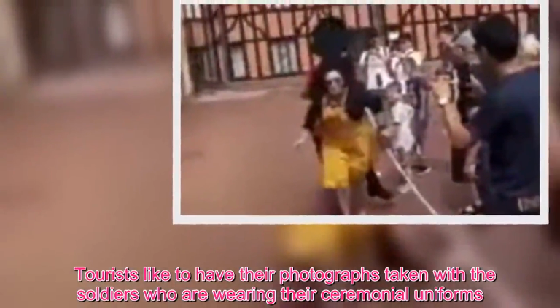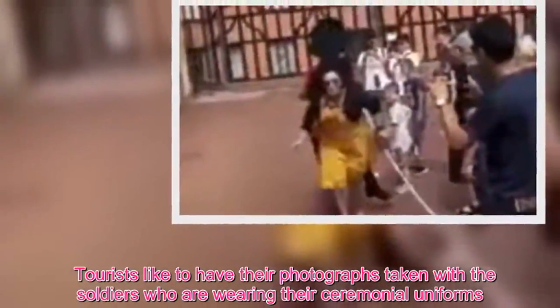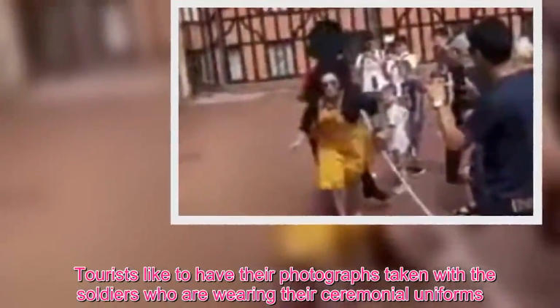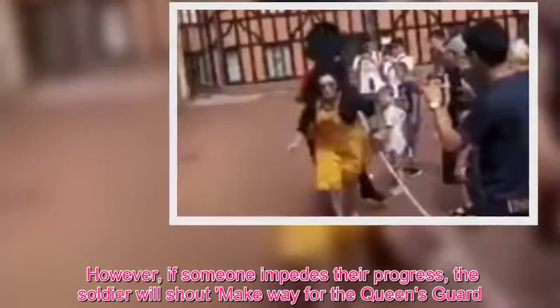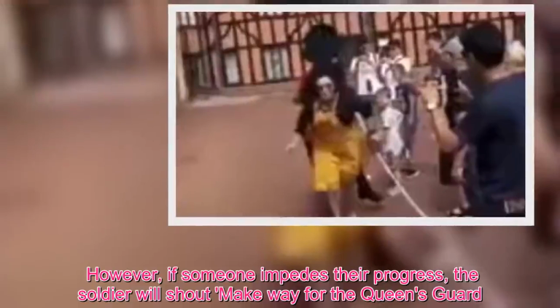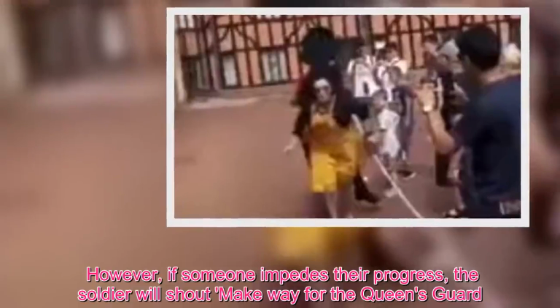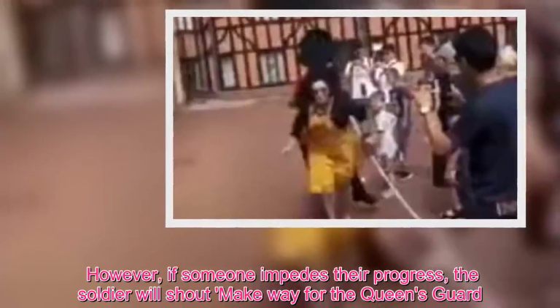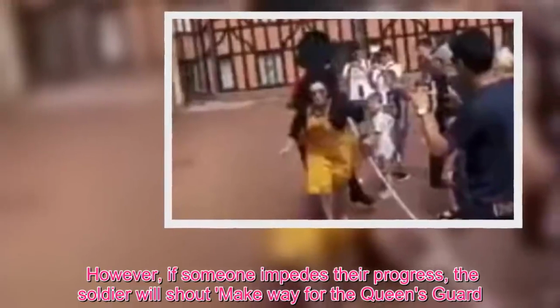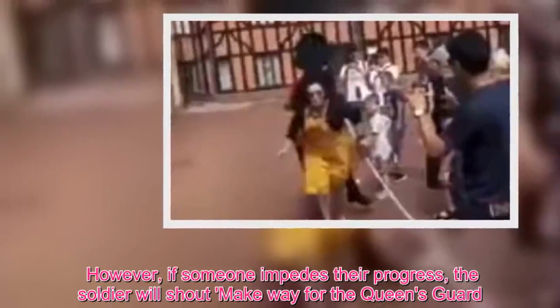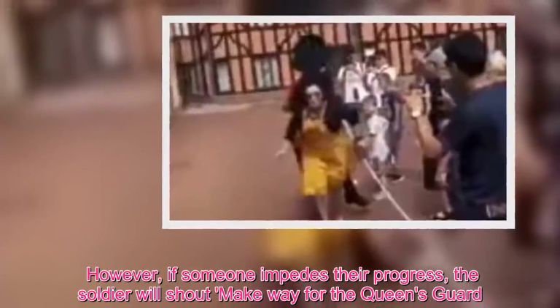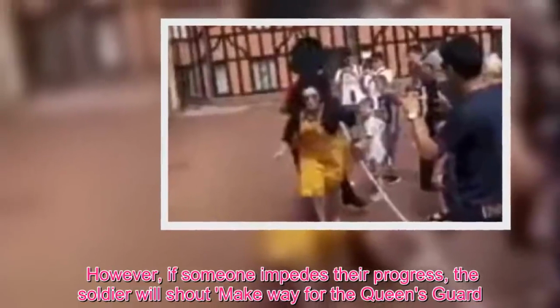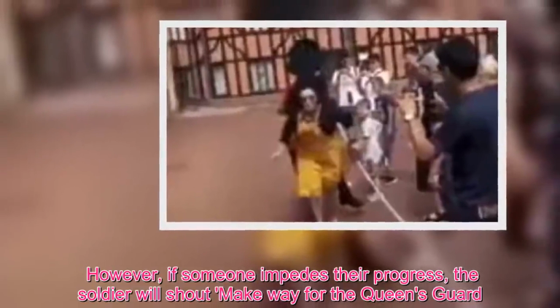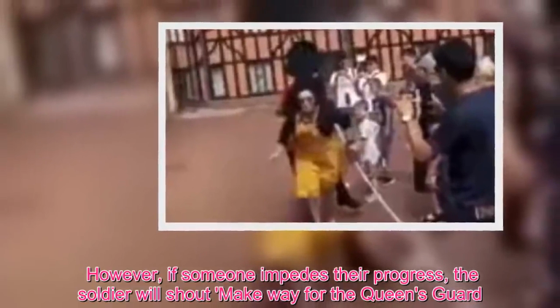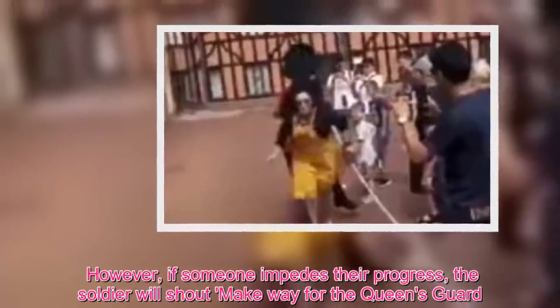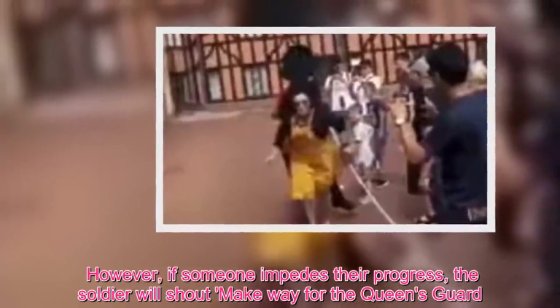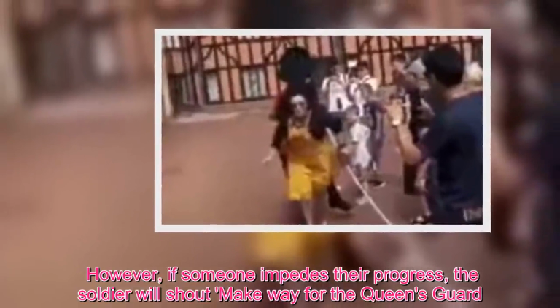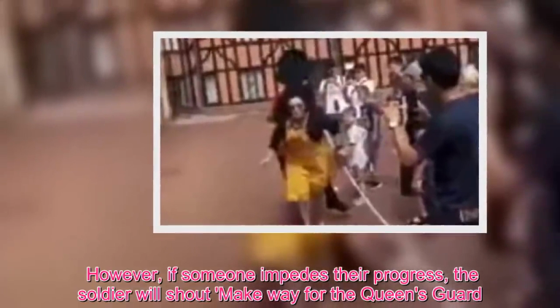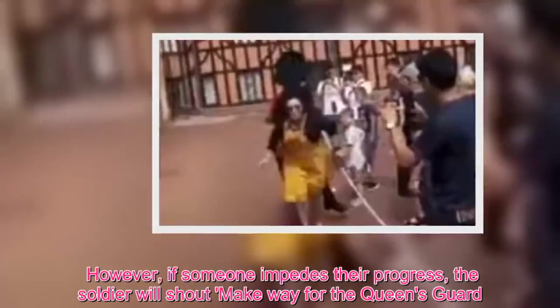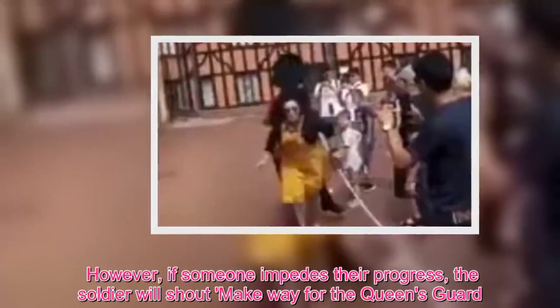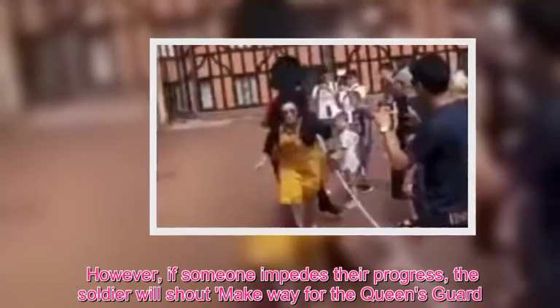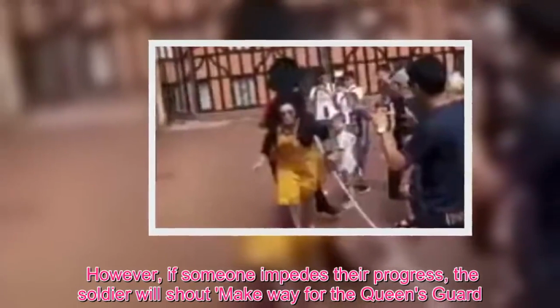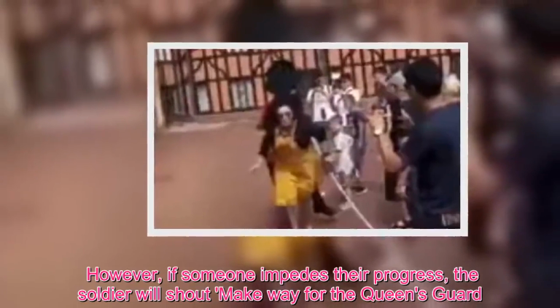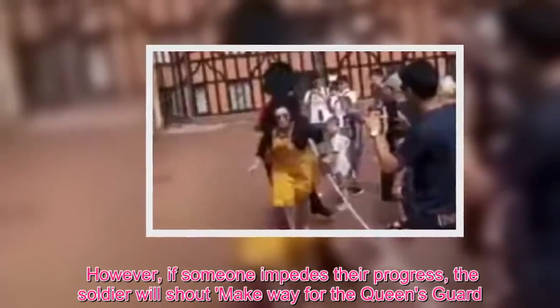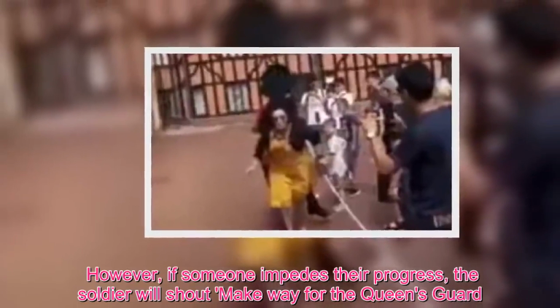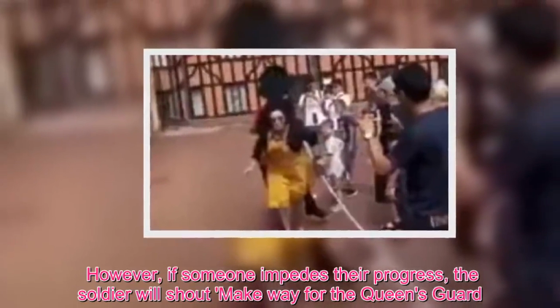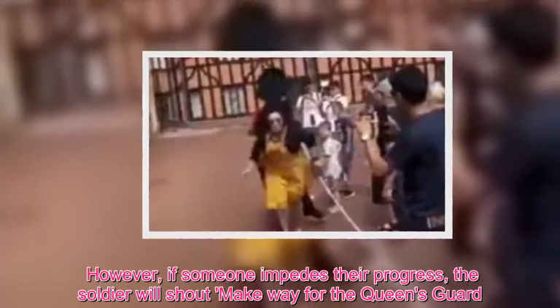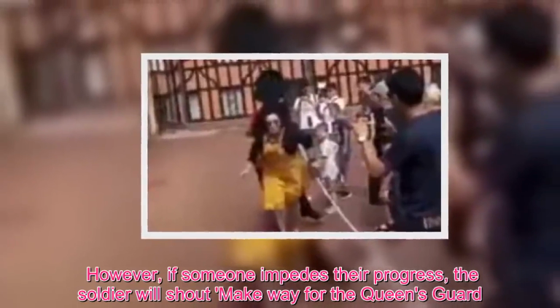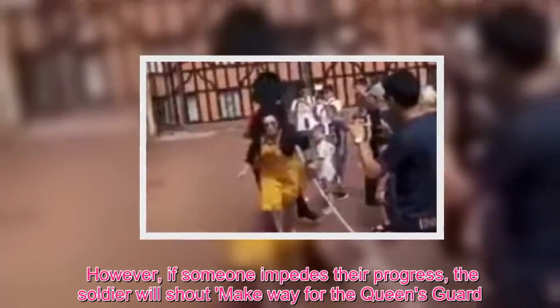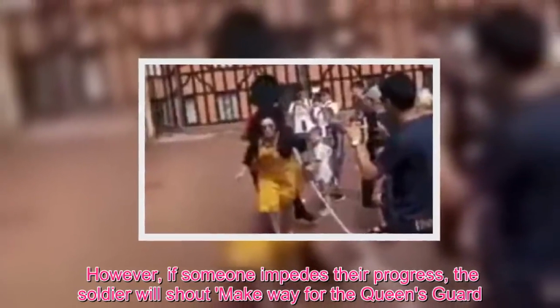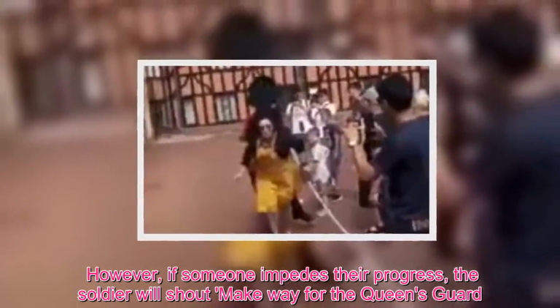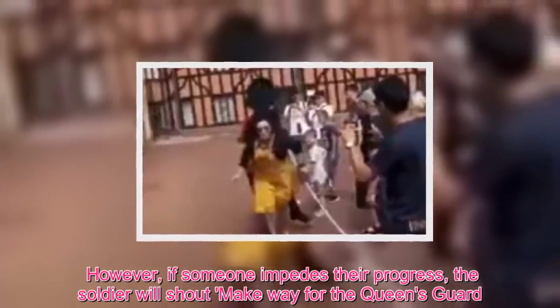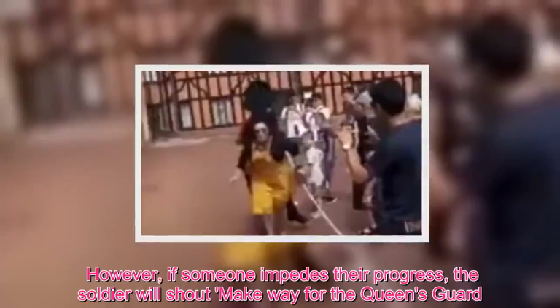However, if someone impedes their progress, the soldier will shout, "Make way for the Queen's Guard."